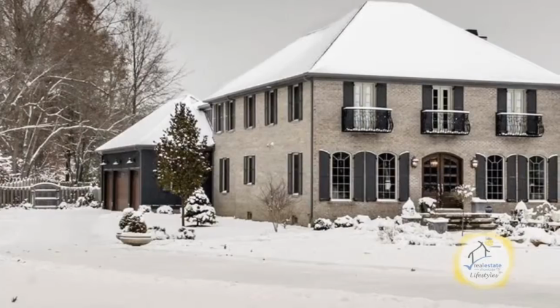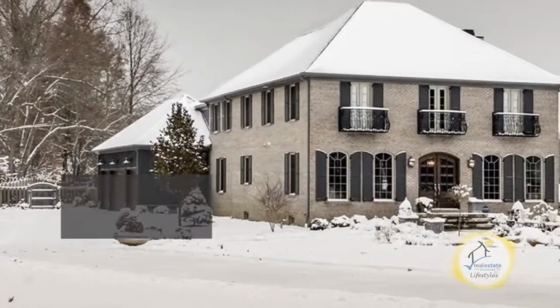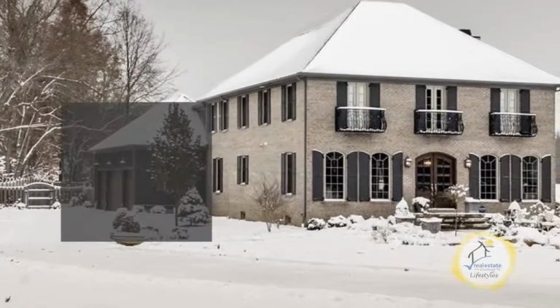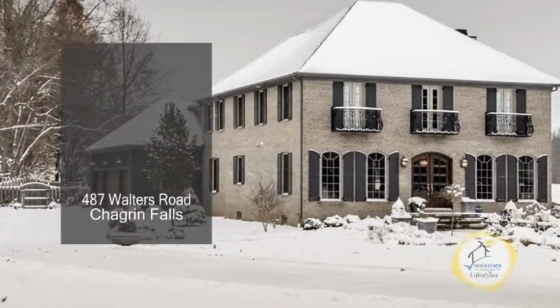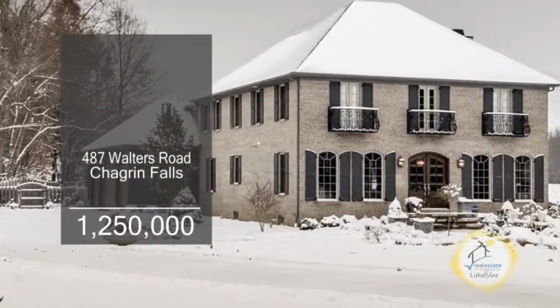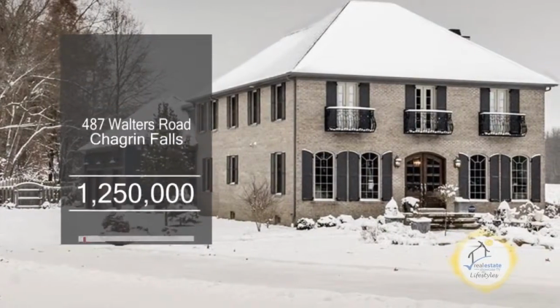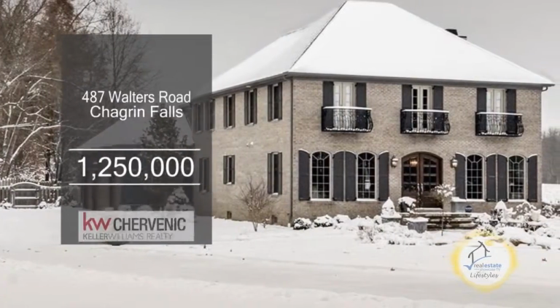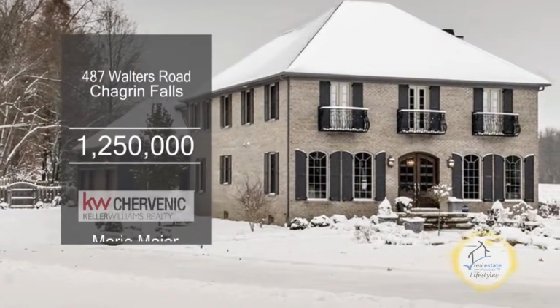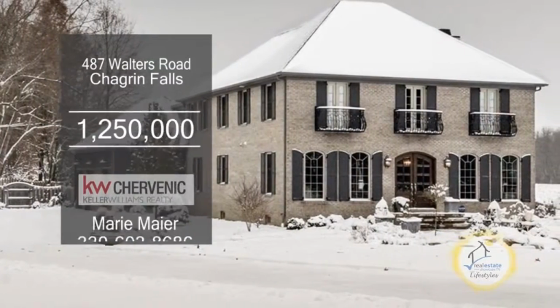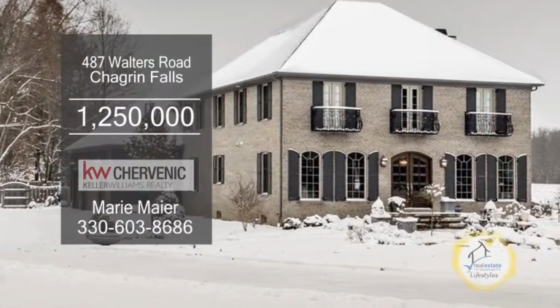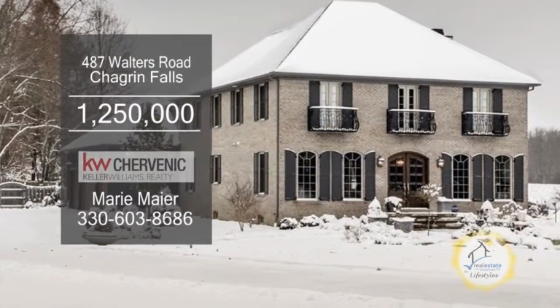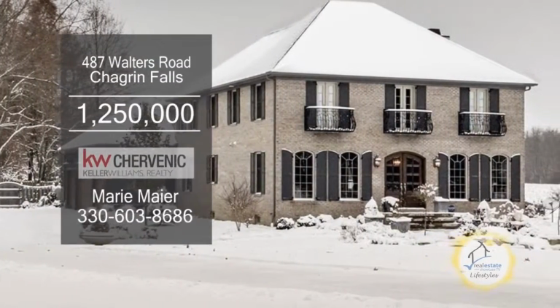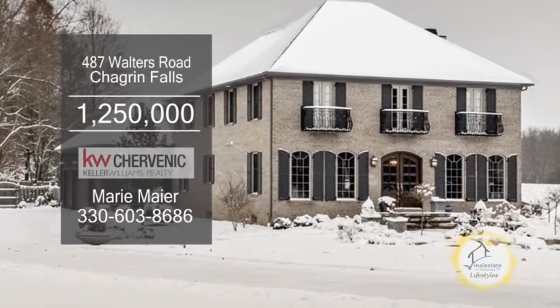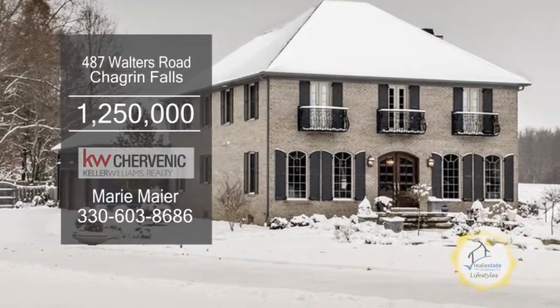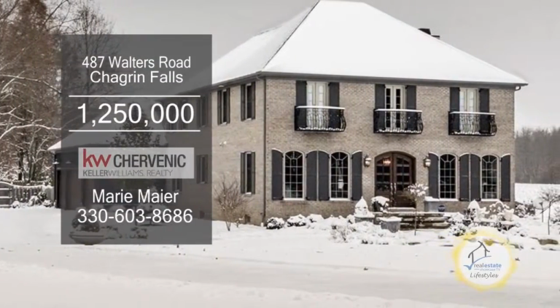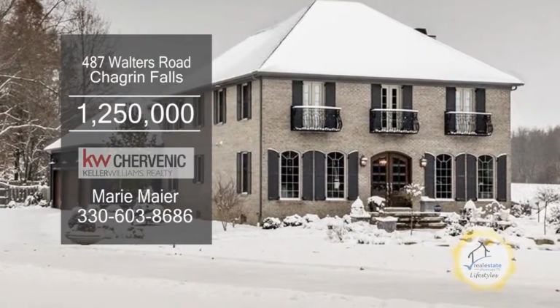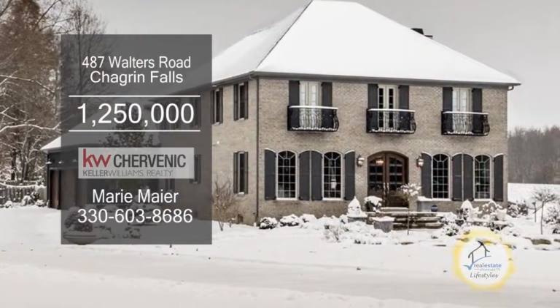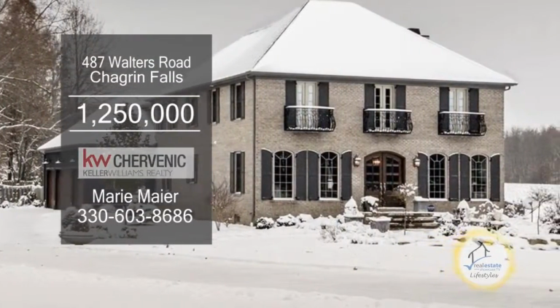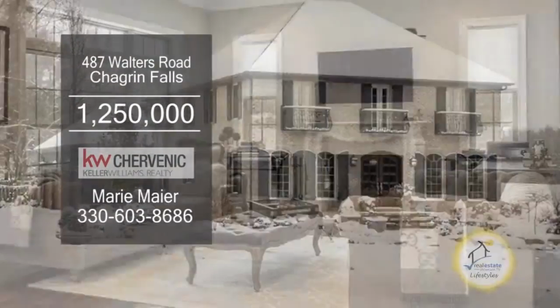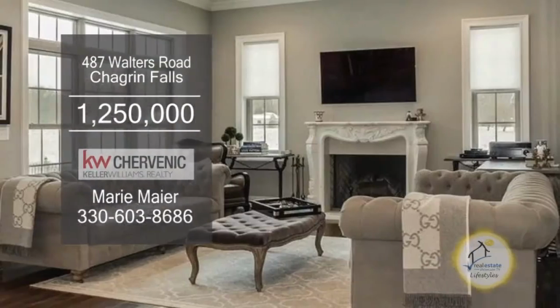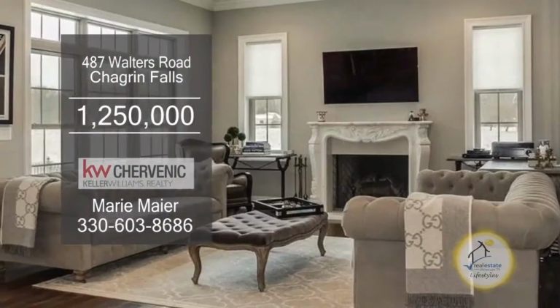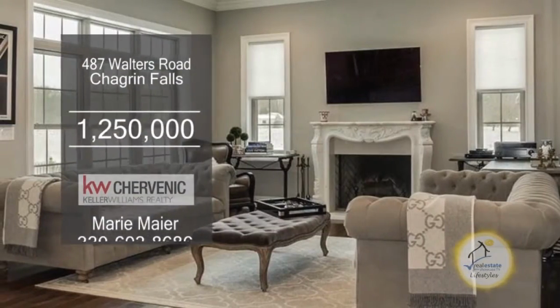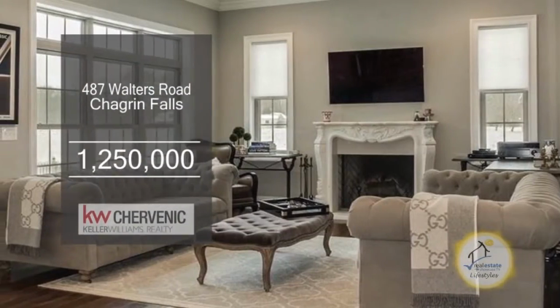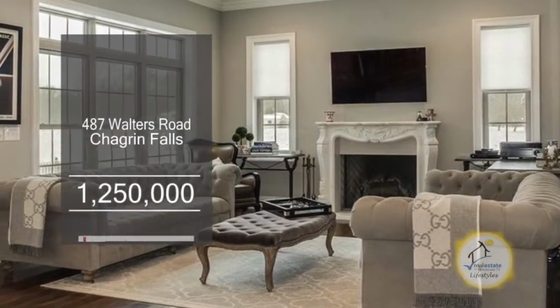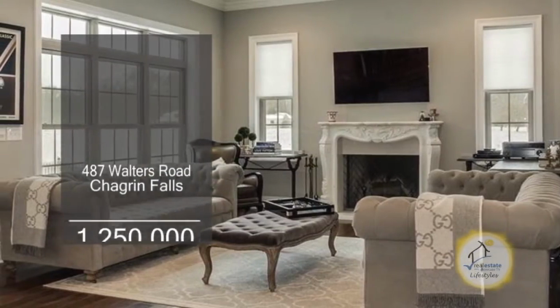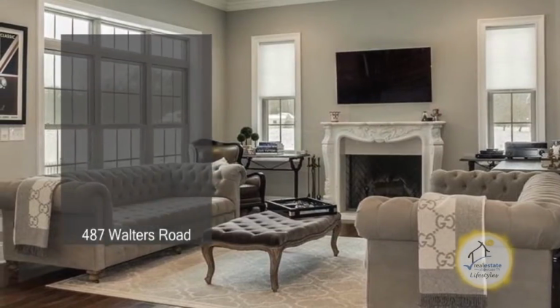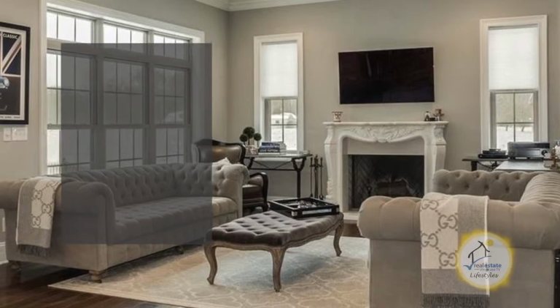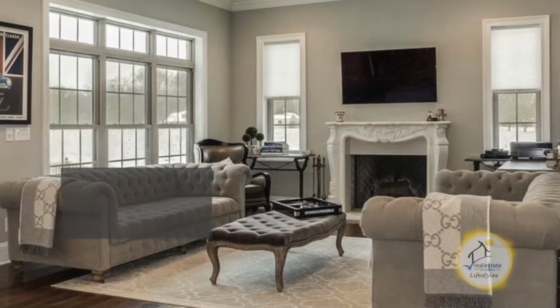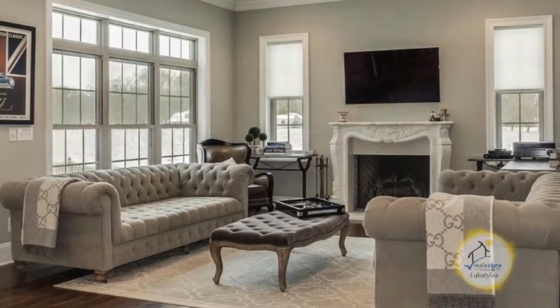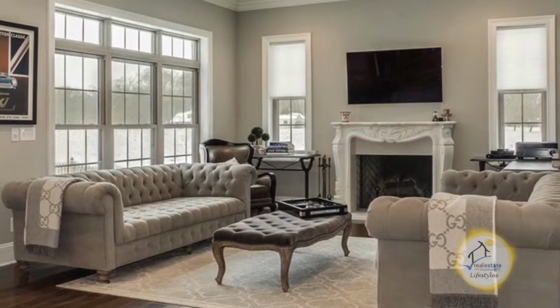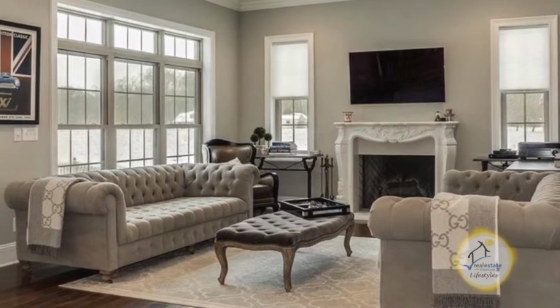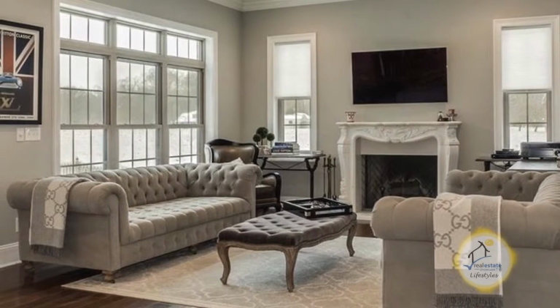Imagine waking up in this beautiful colonial home in Chagrin Falls. The cozy living room is accented with a marble fireplace.